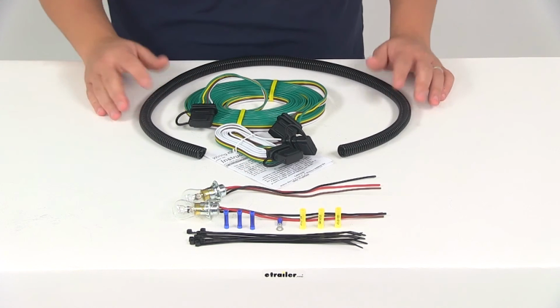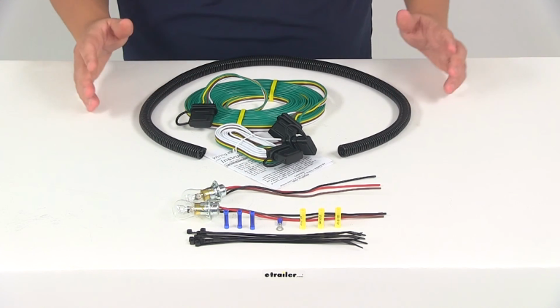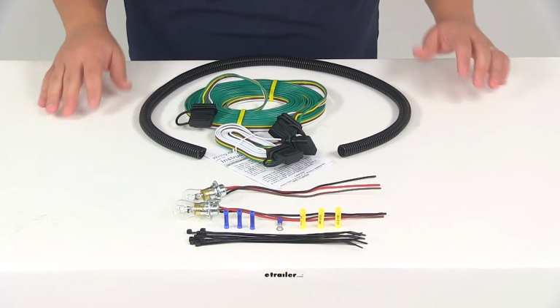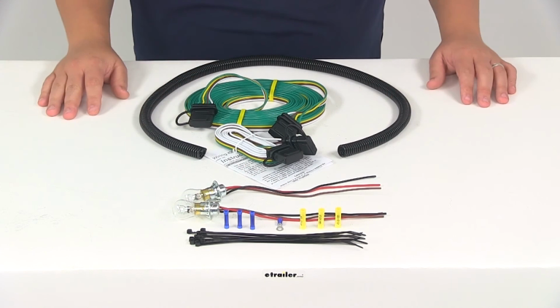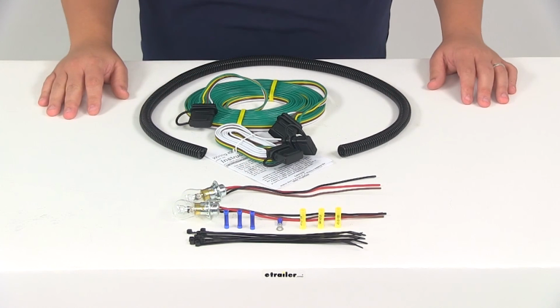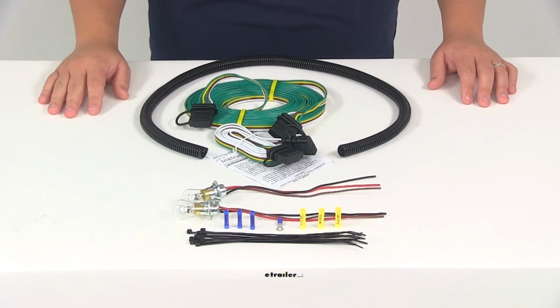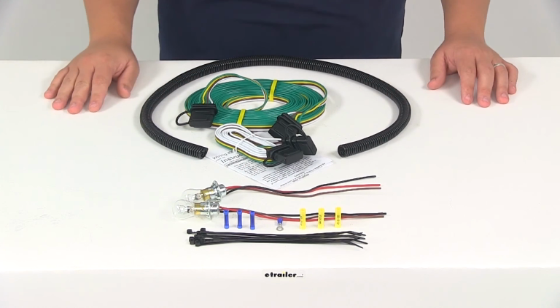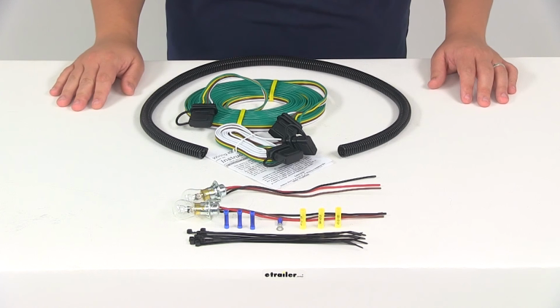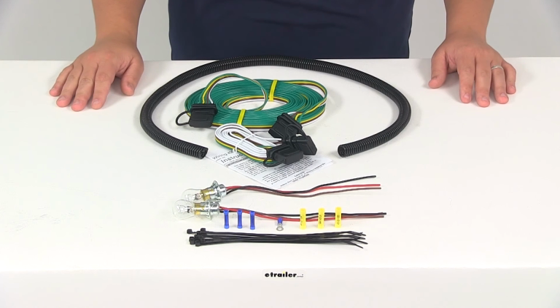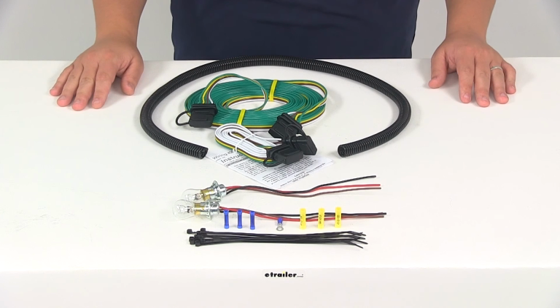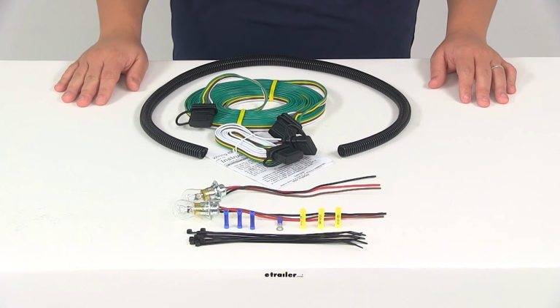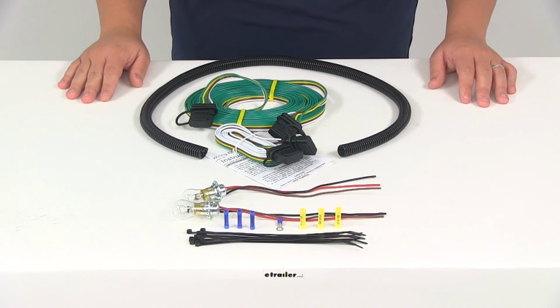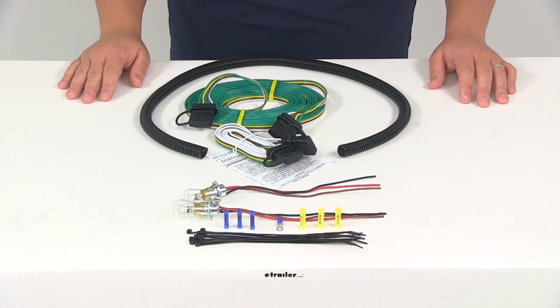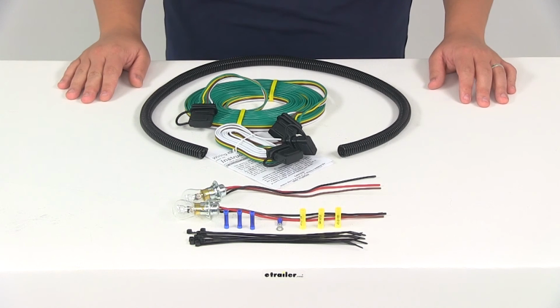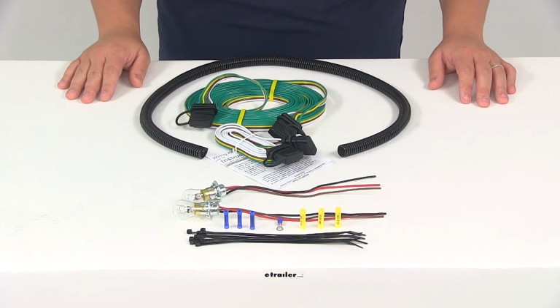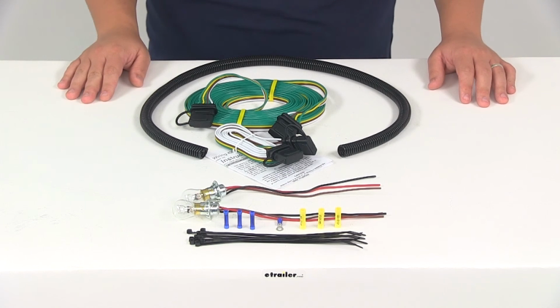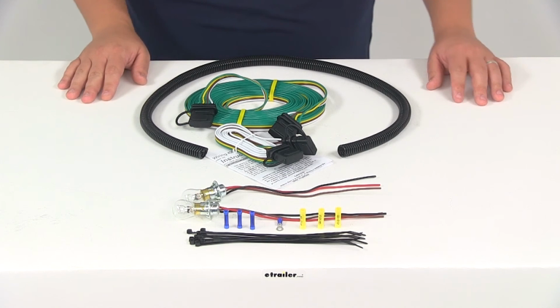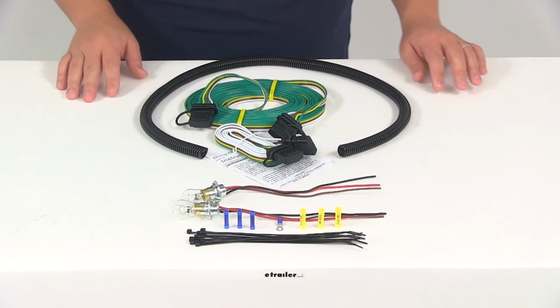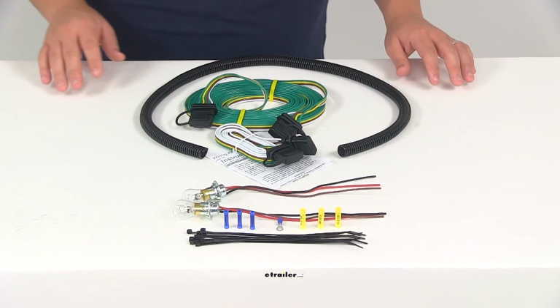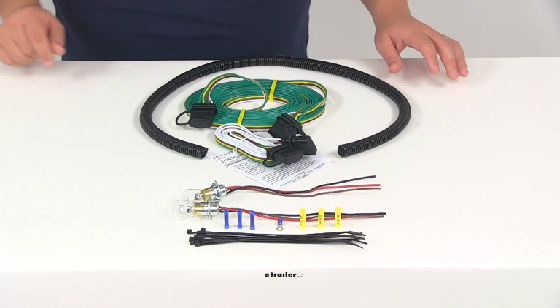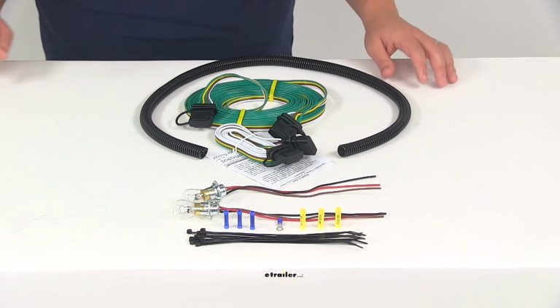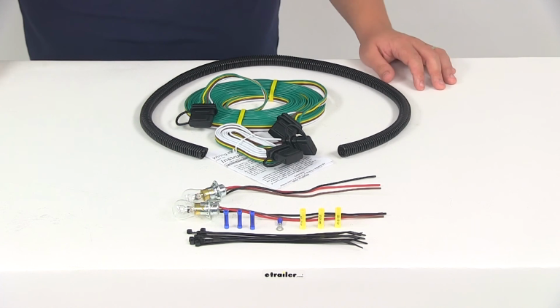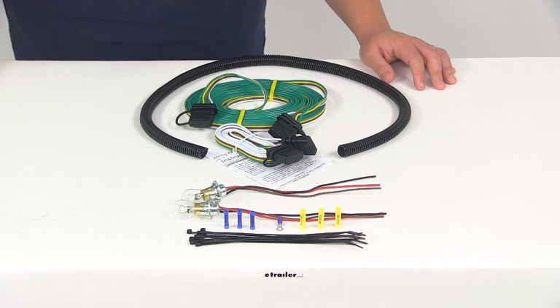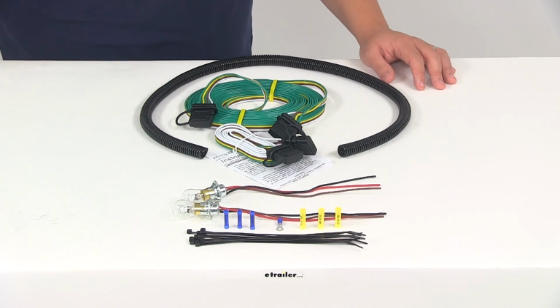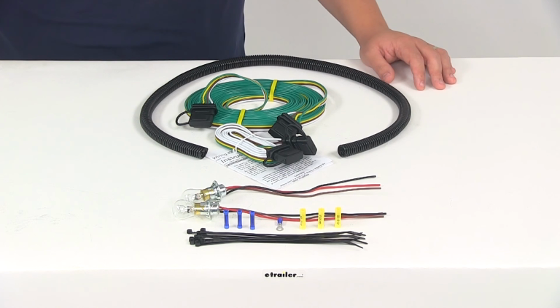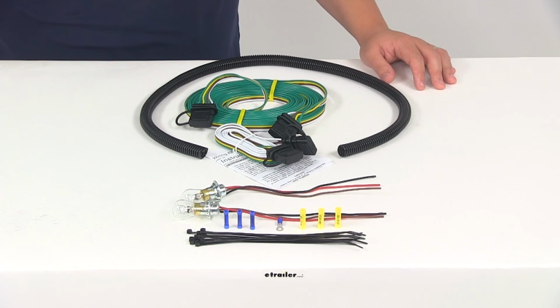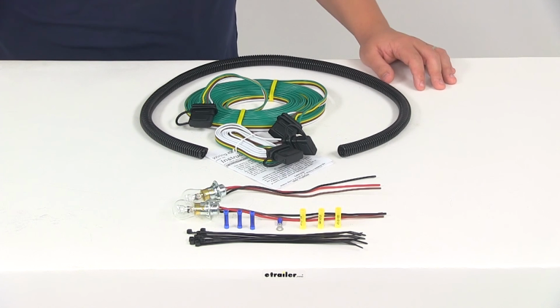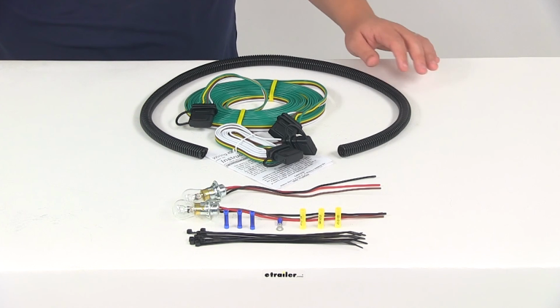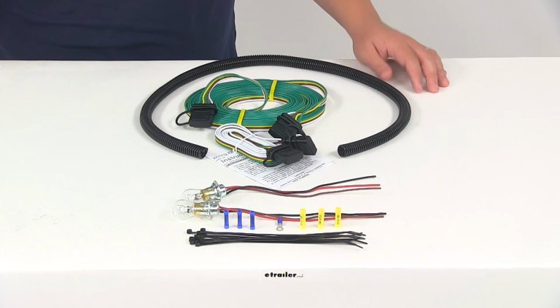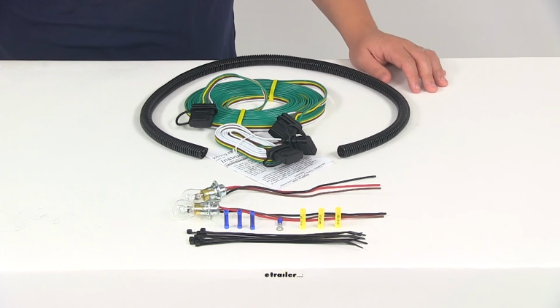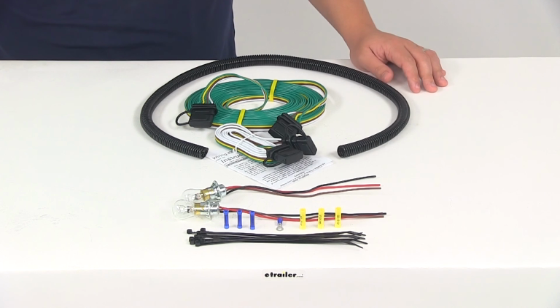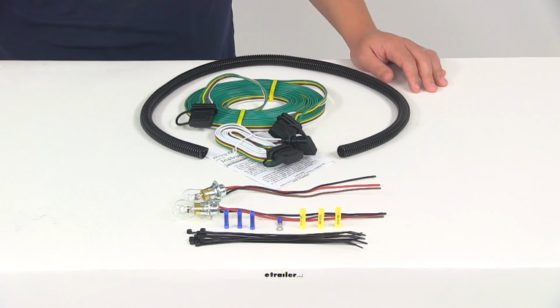That's going to do it for our review of part number RM-155 — the Roadmaster taillight wiring kit with the bulb and sockets.